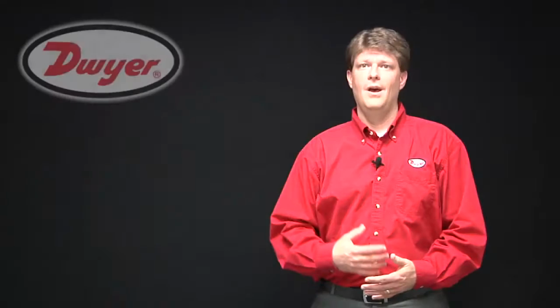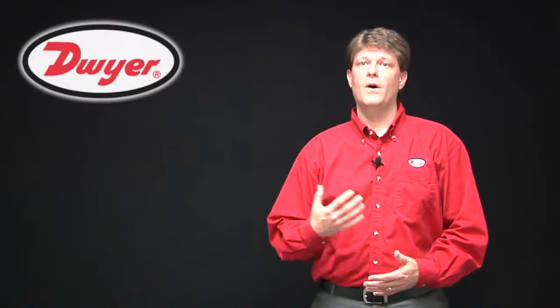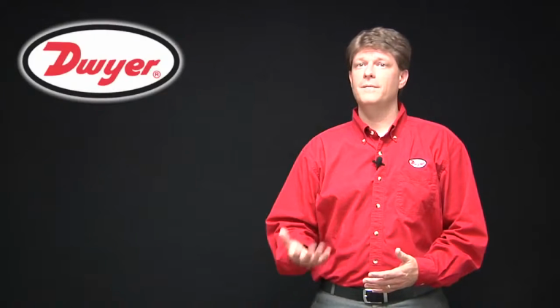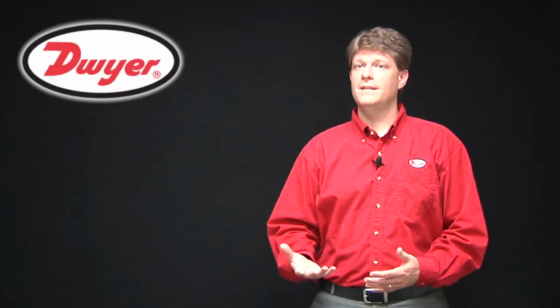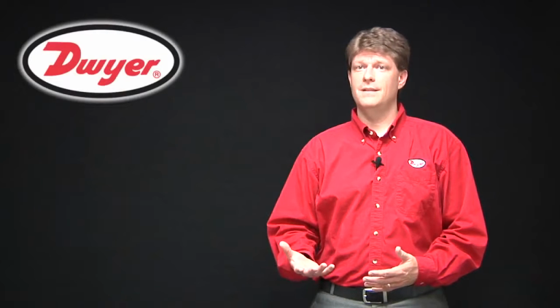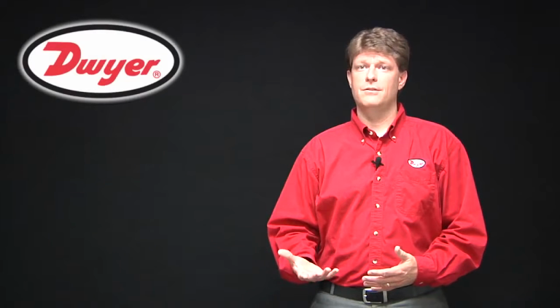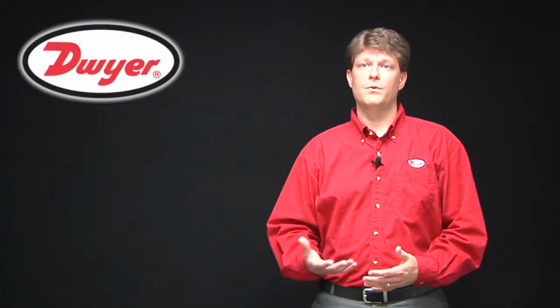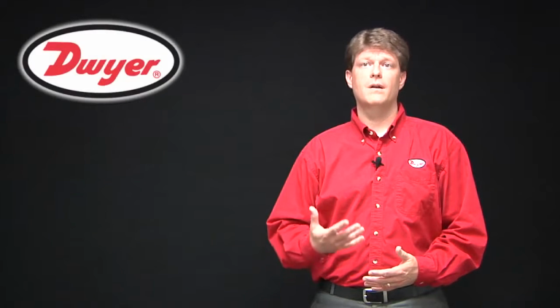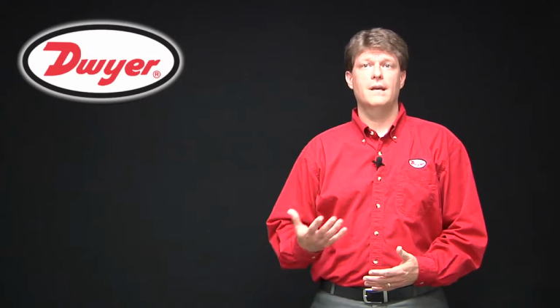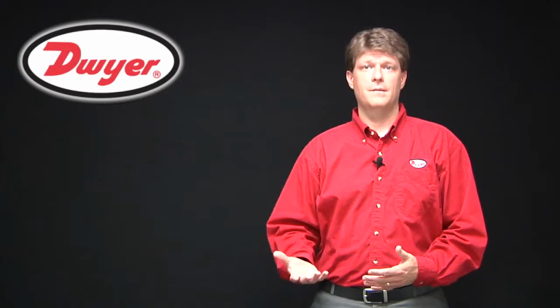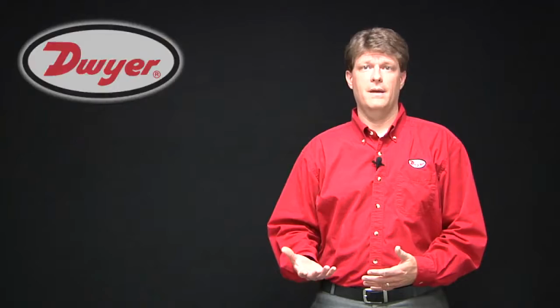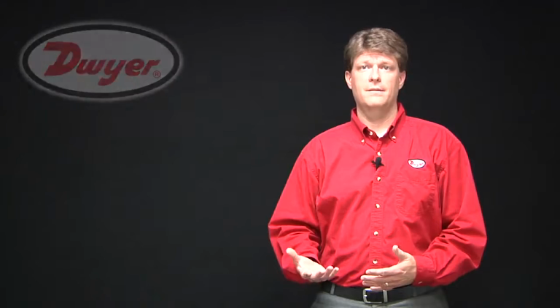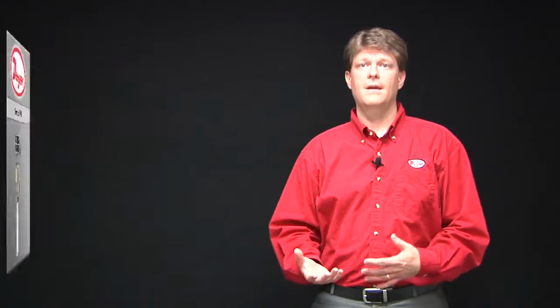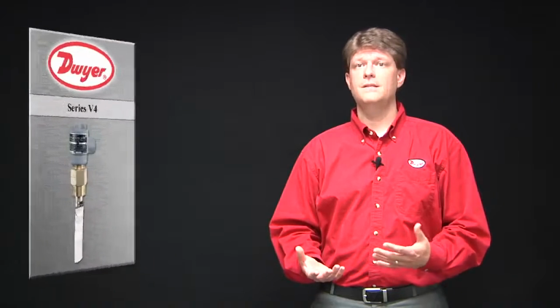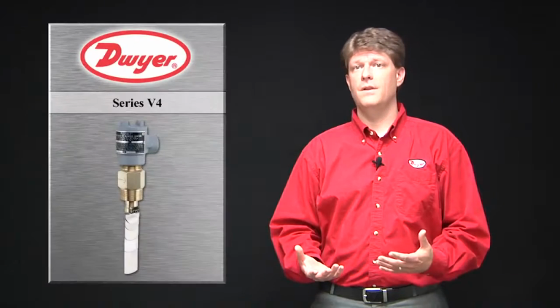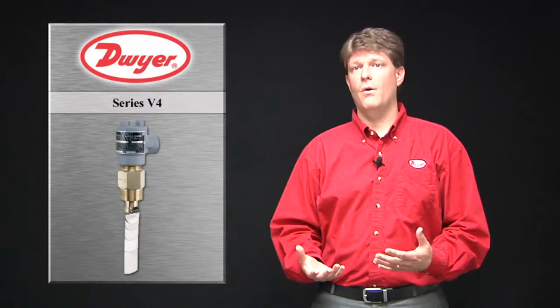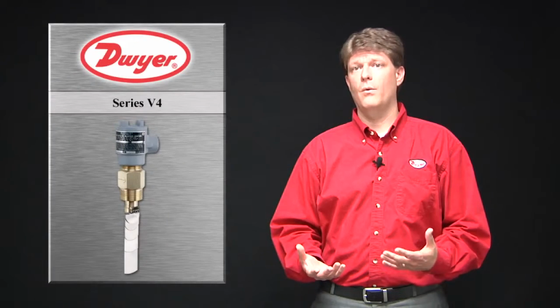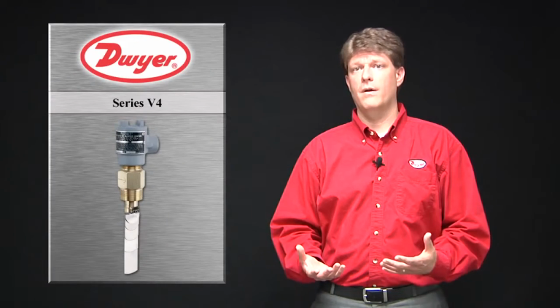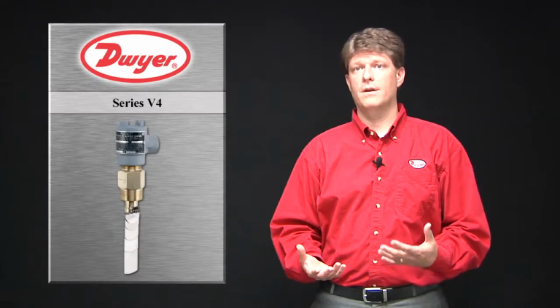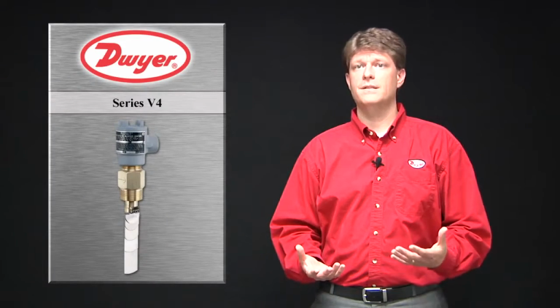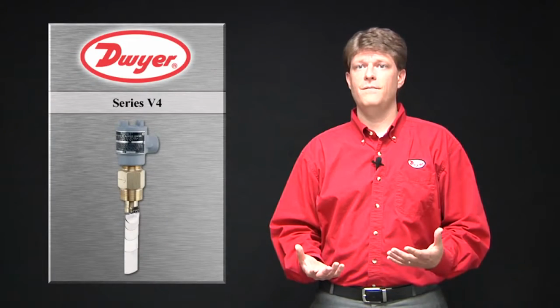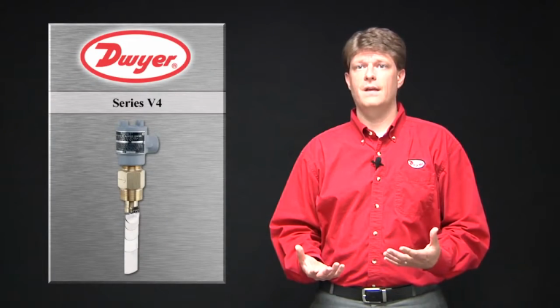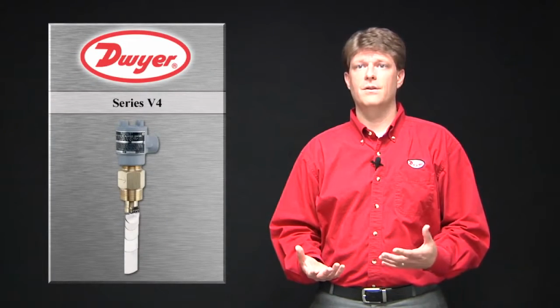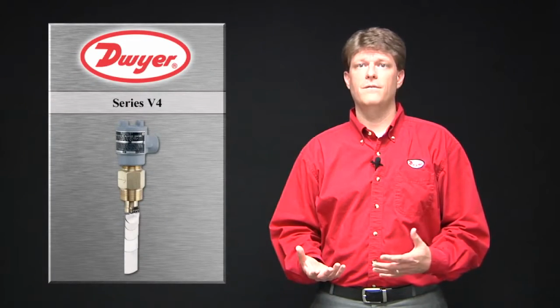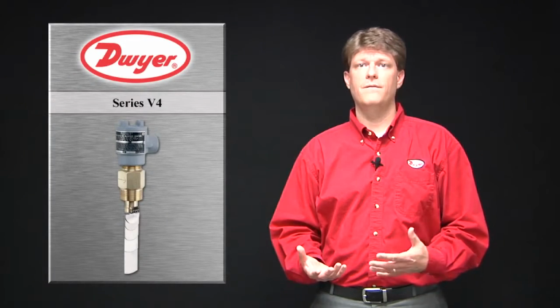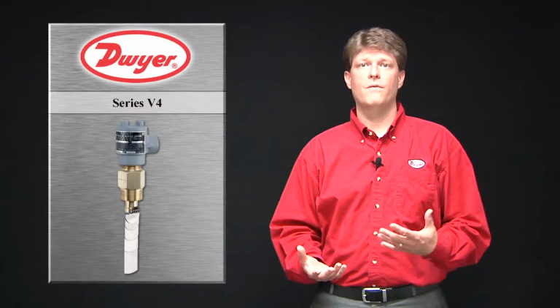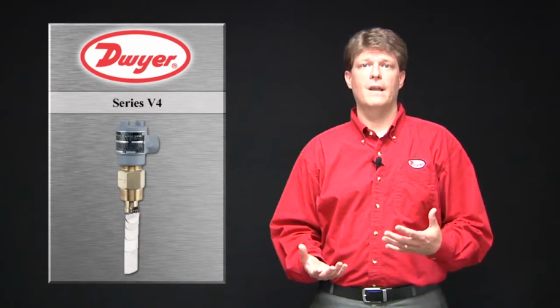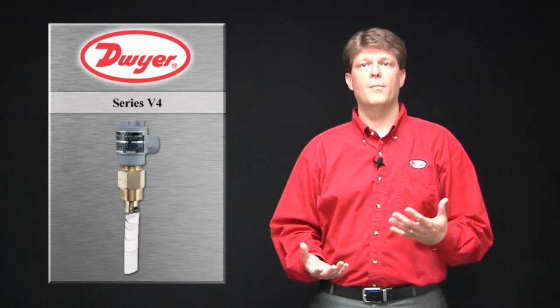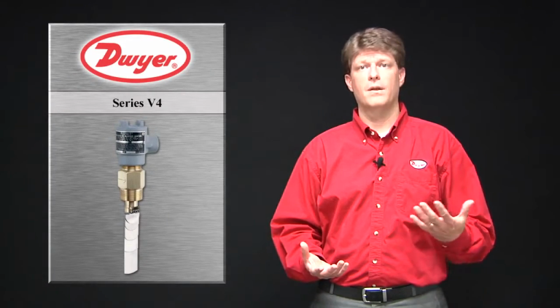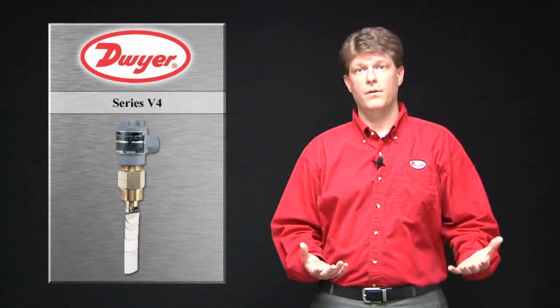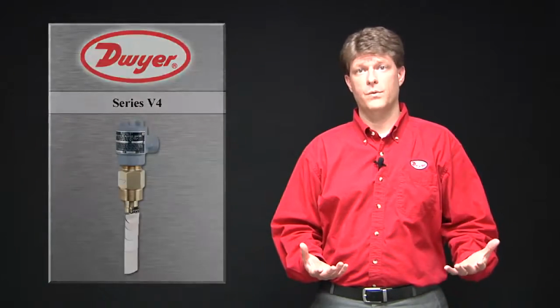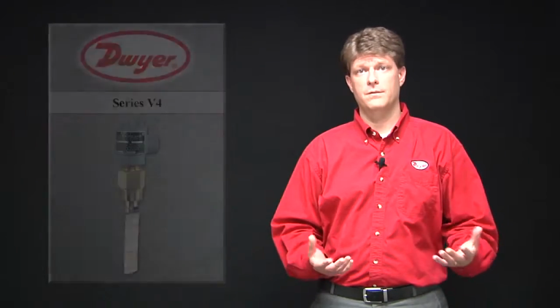Welcome to this edition of Dwyer Tech Inspects. In this video I will cover custom vanes on the V4 vane operated flow switch.